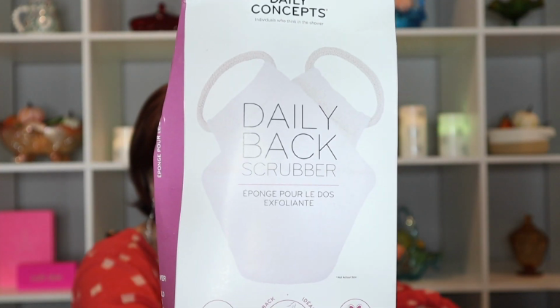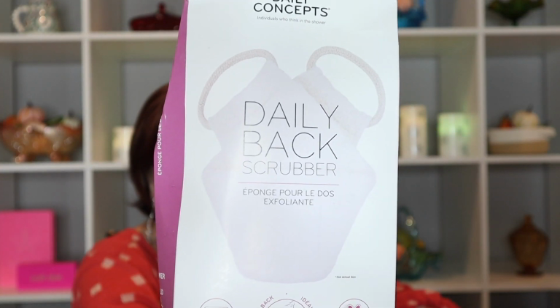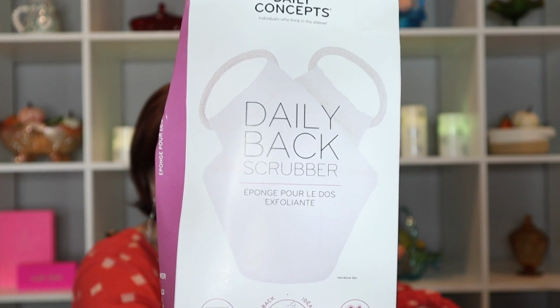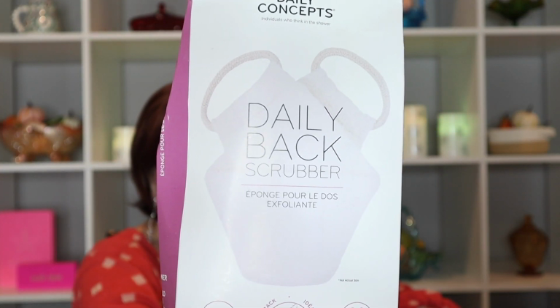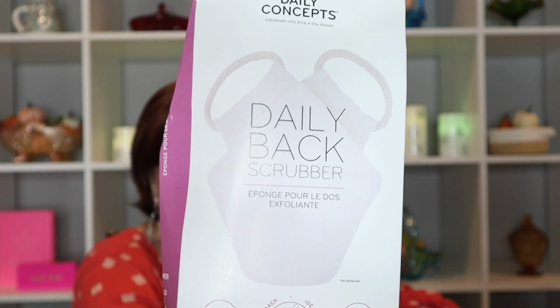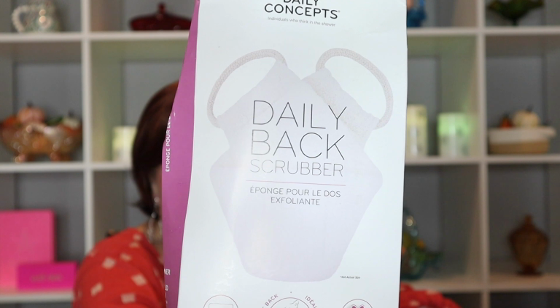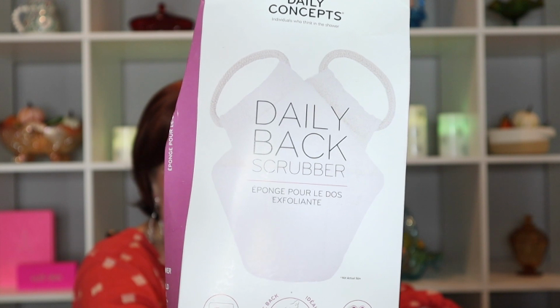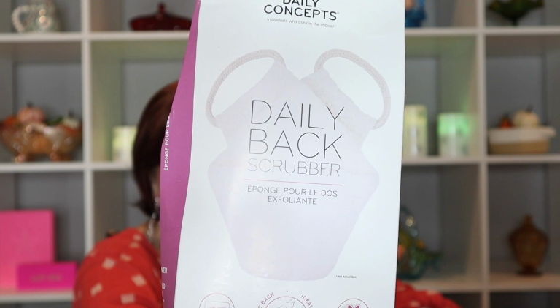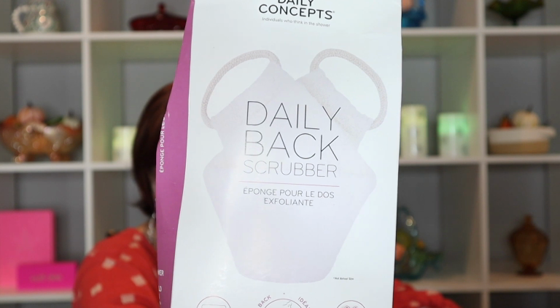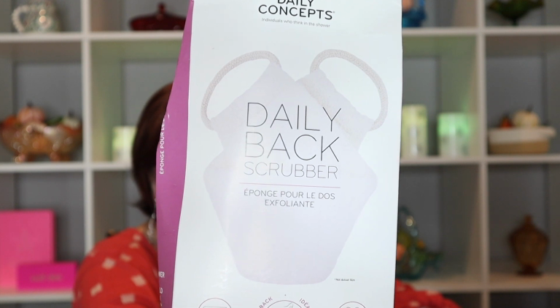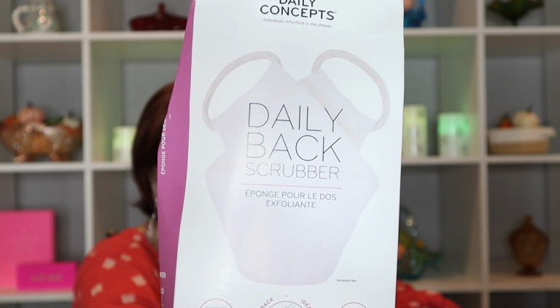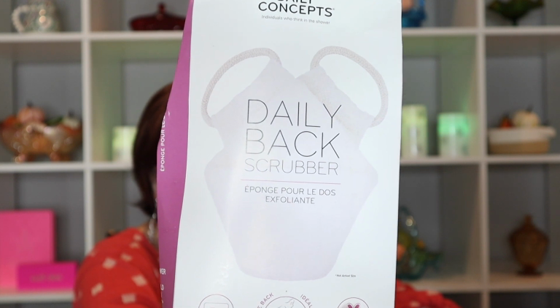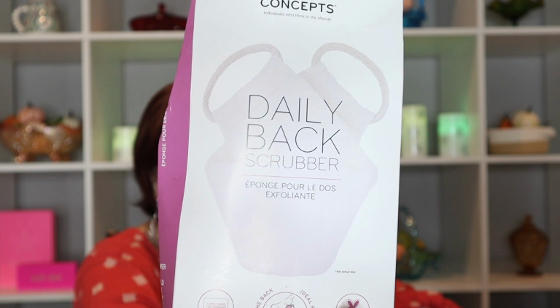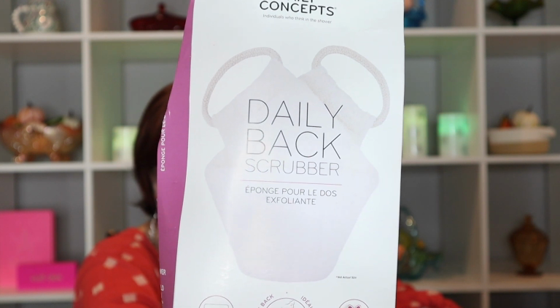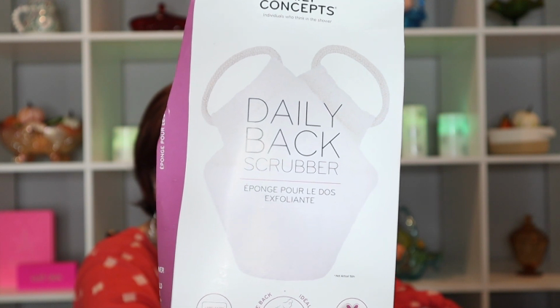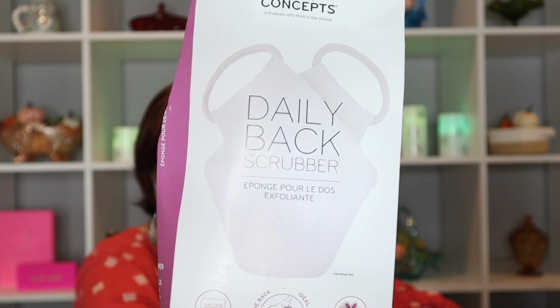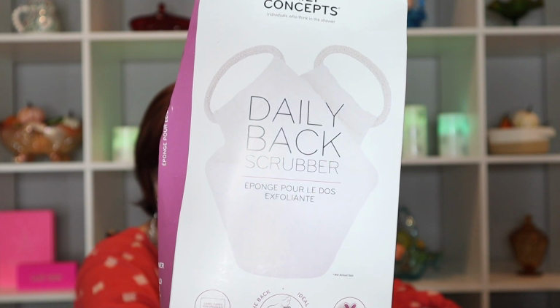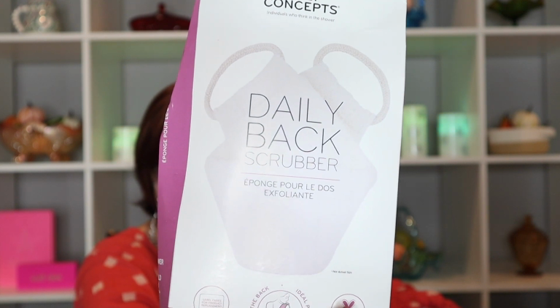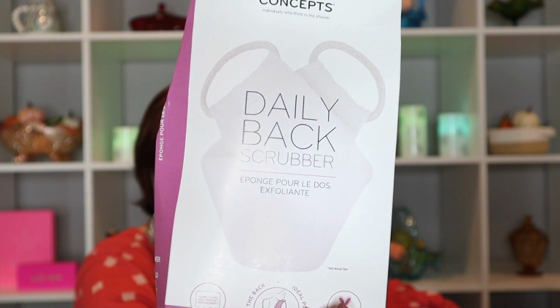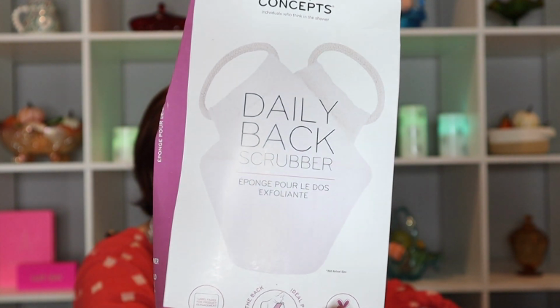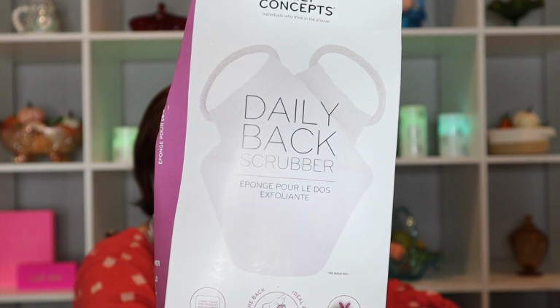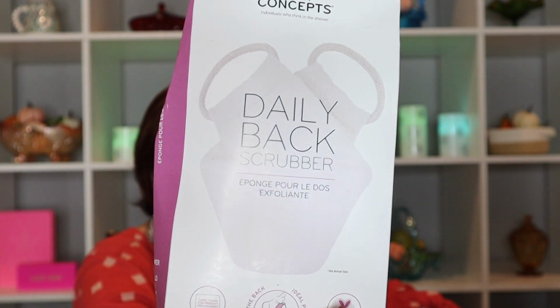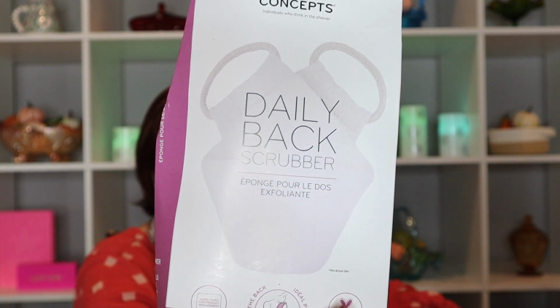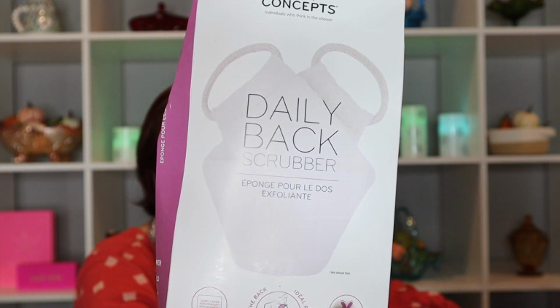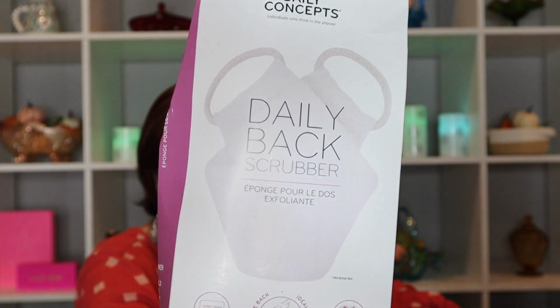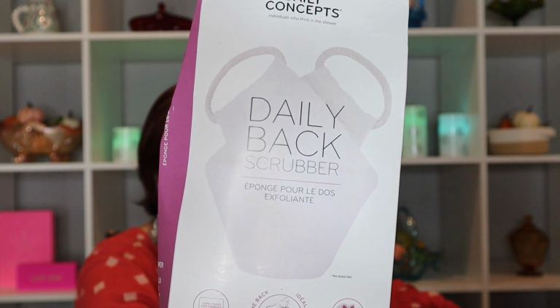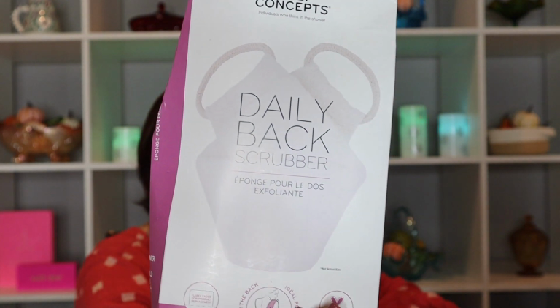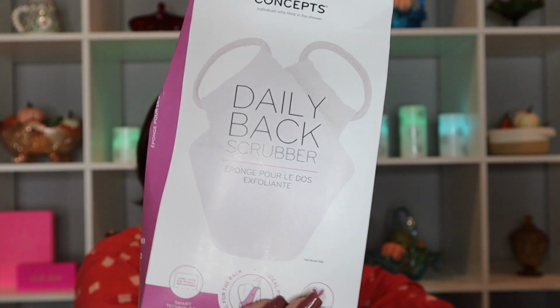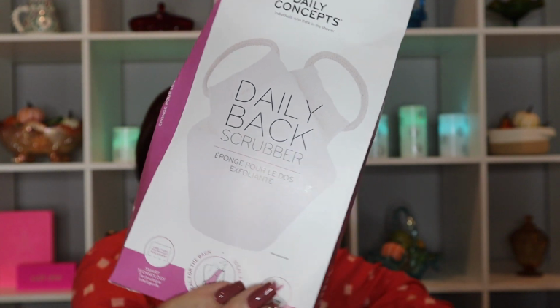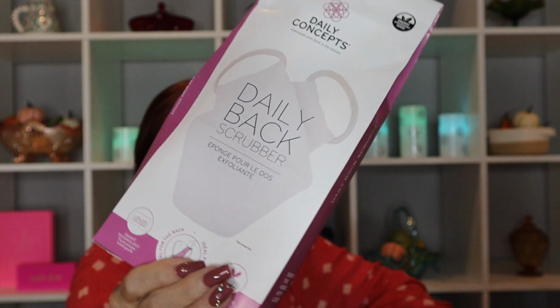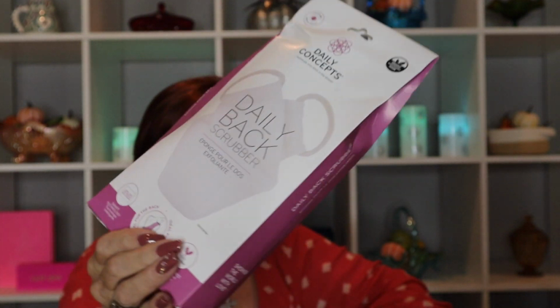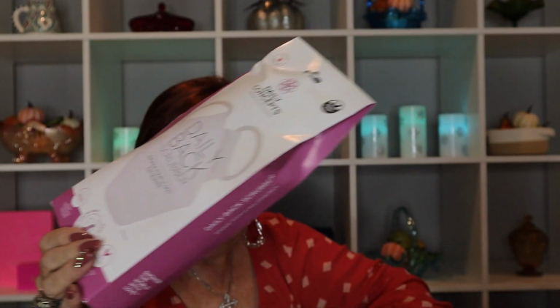I really enjoy 111 Skin and I enjoy eye masks. I also ordered my husband a back scrubber — I don't know that he'll use it, but I thought it was a cute idea for him.